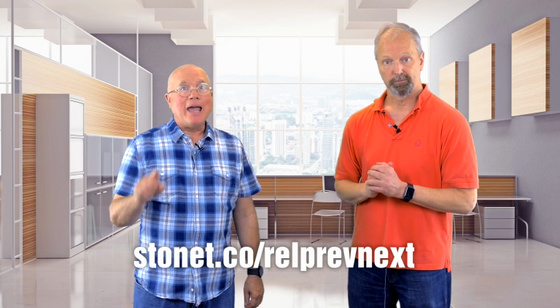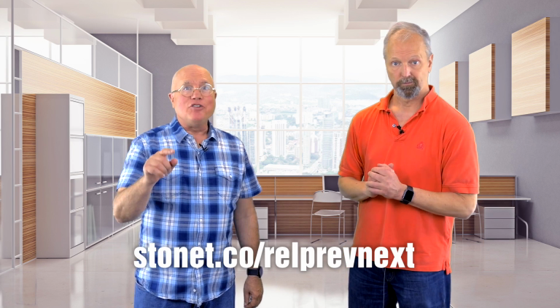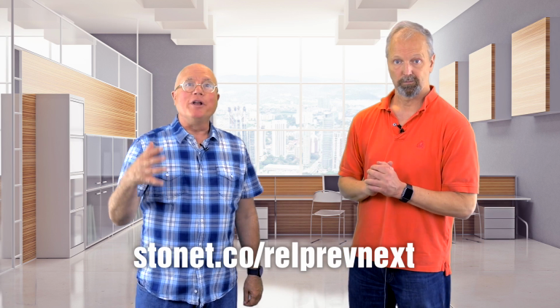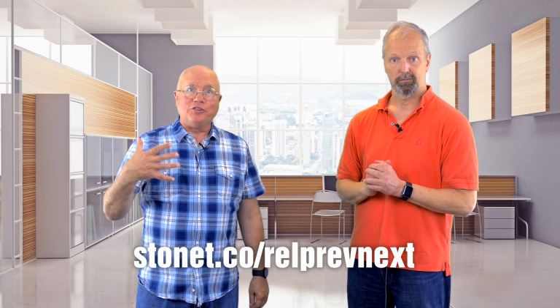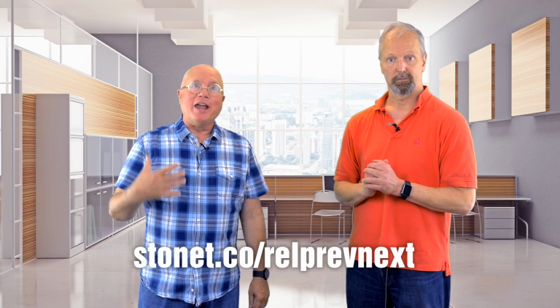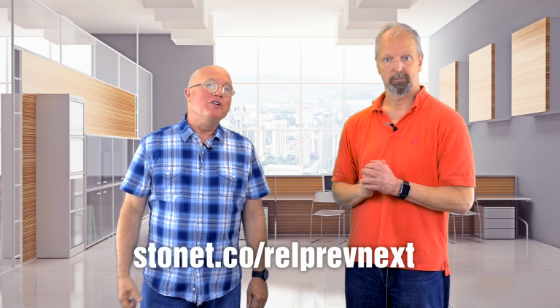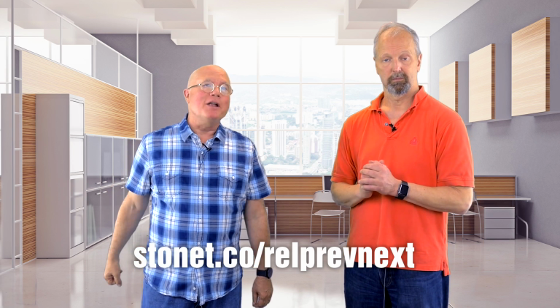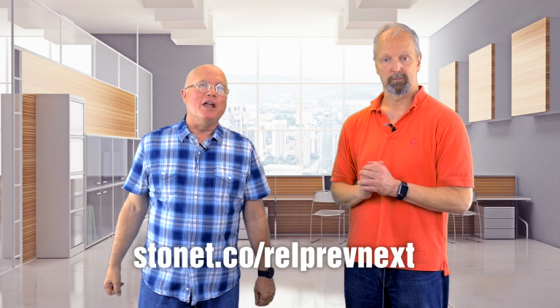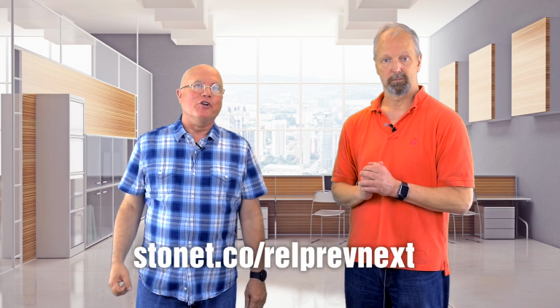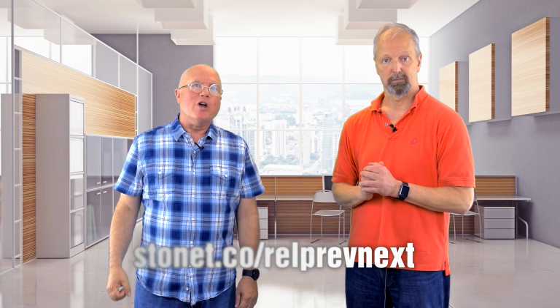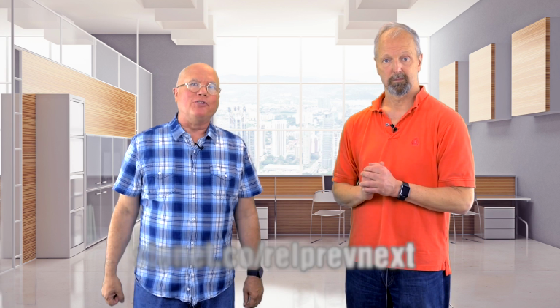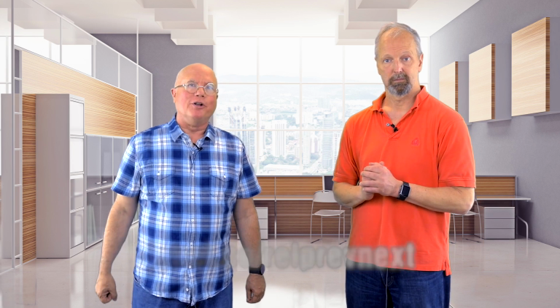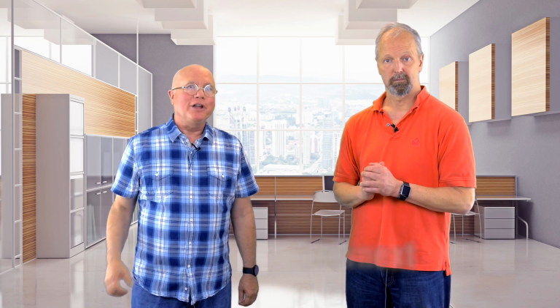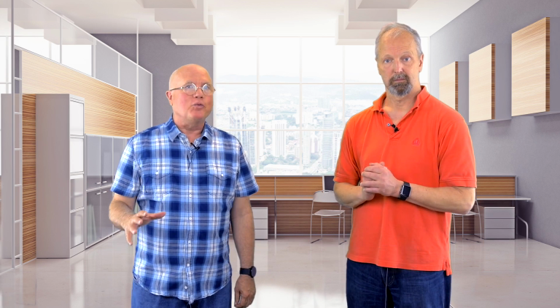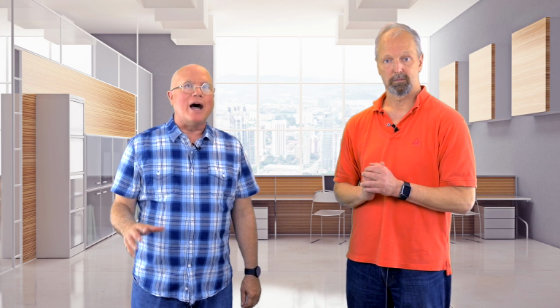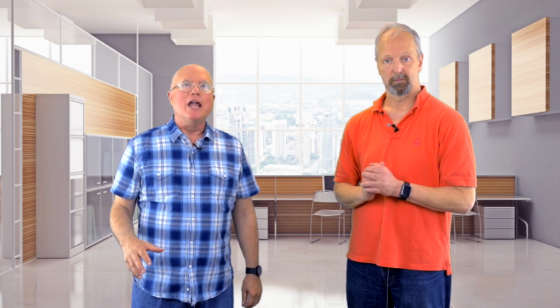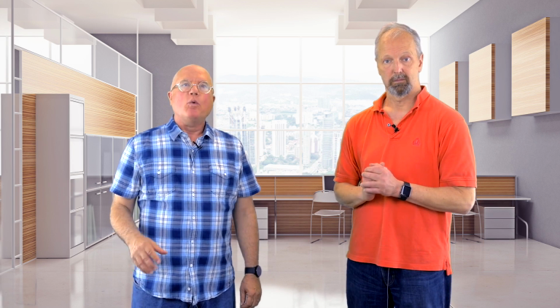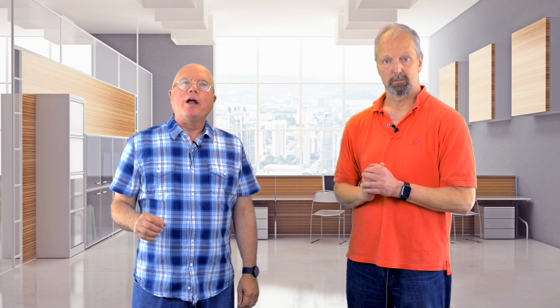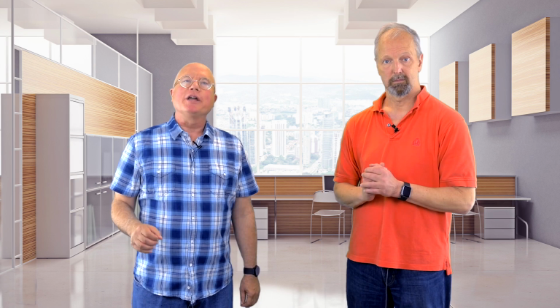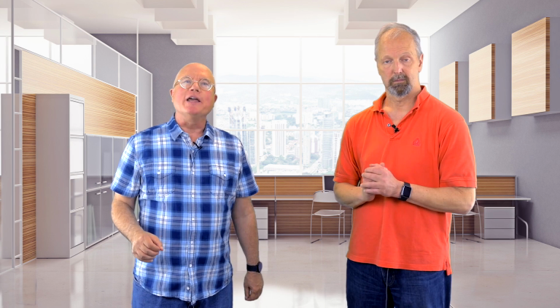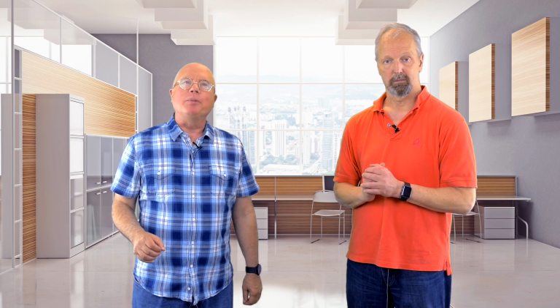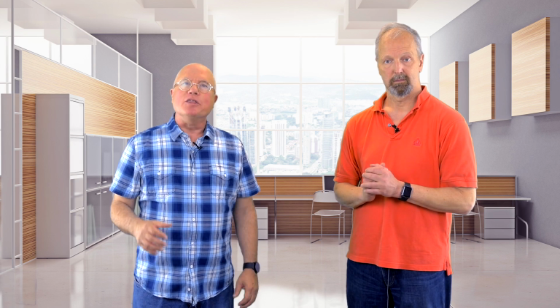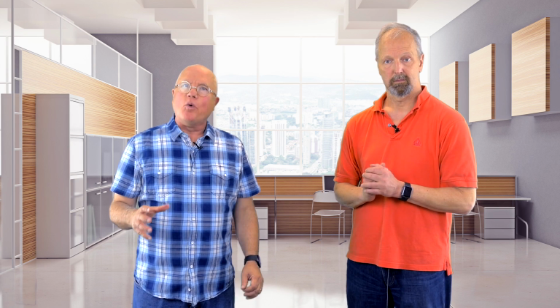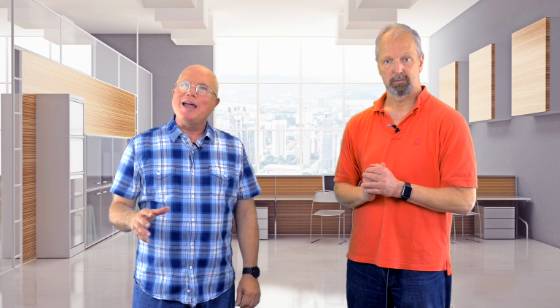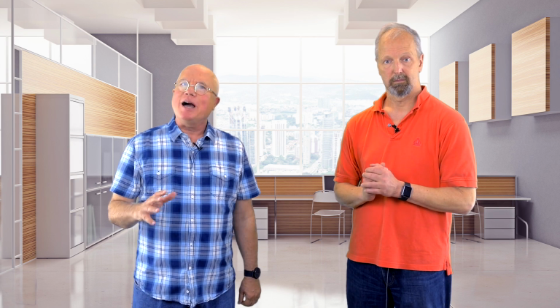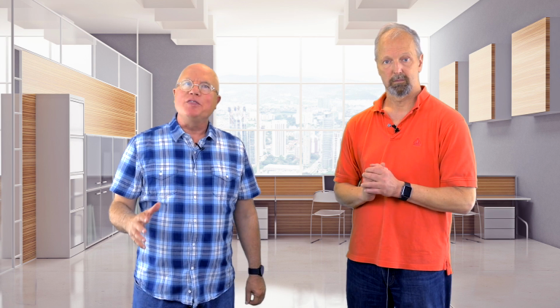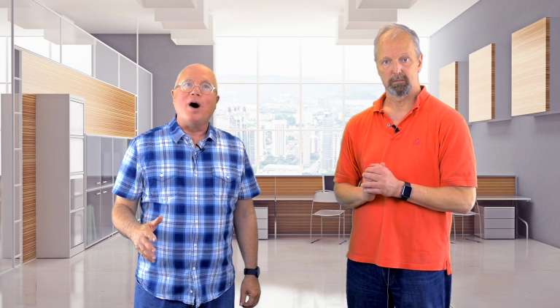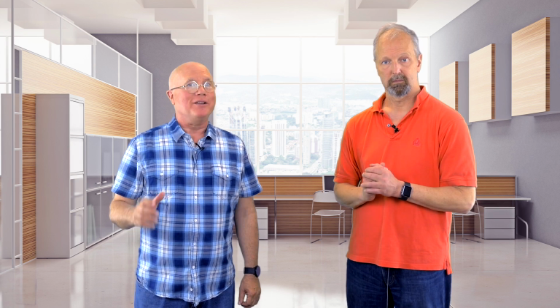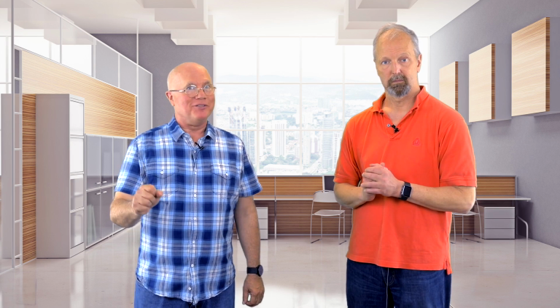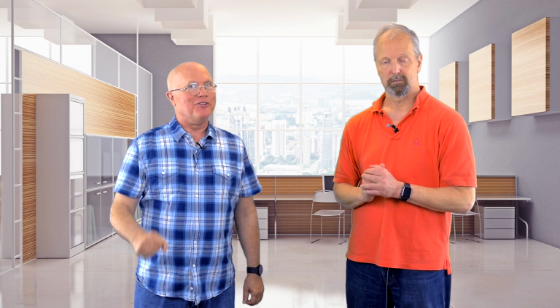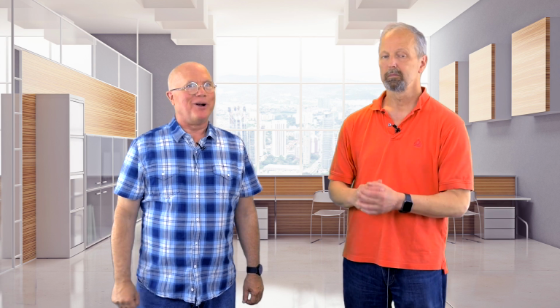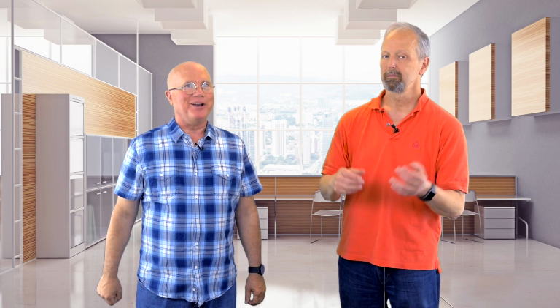And join us every Monday for a new episode of Here's Why, where Eric and I explain the why behind the what of digital marketing.